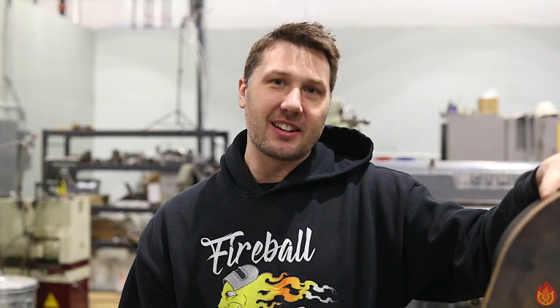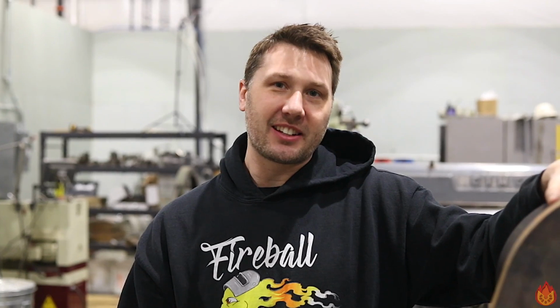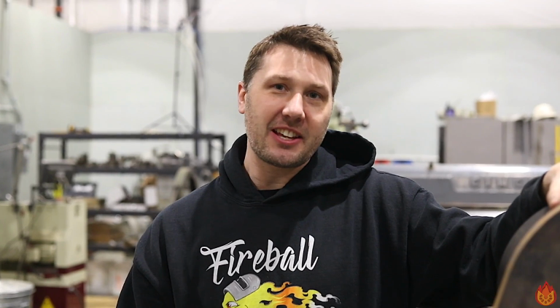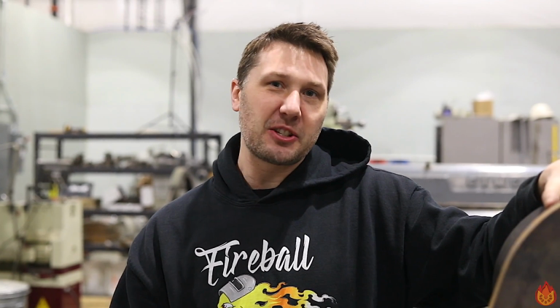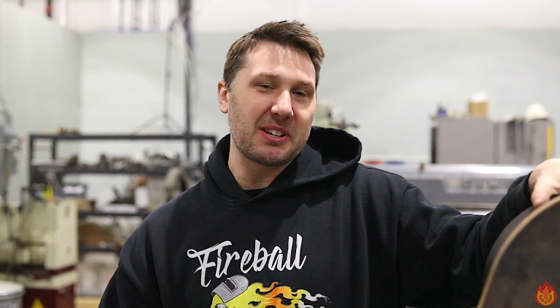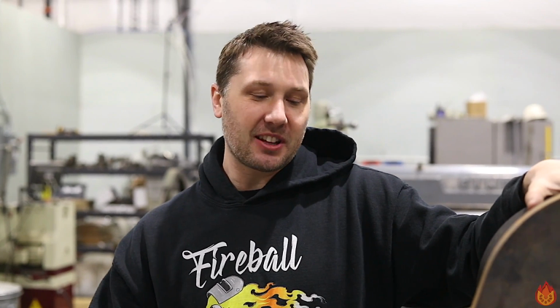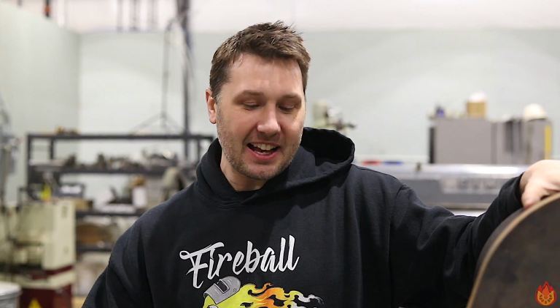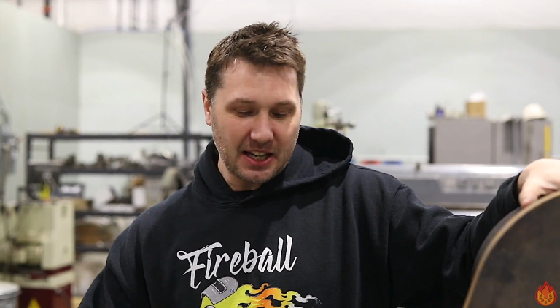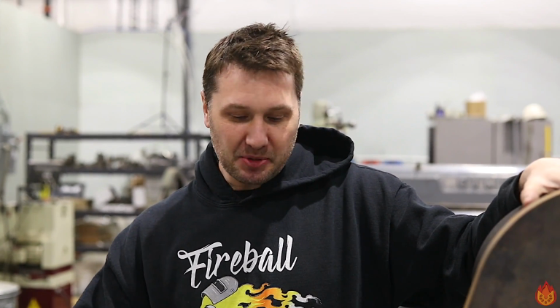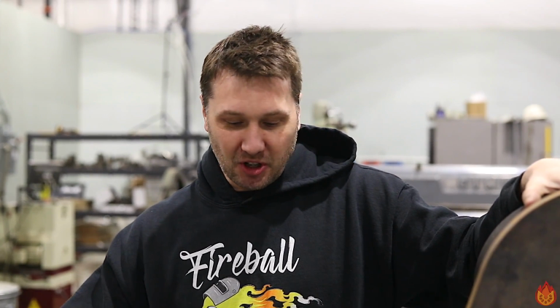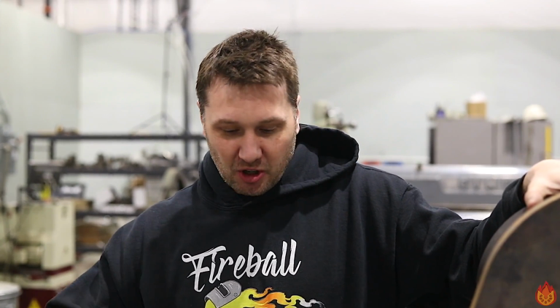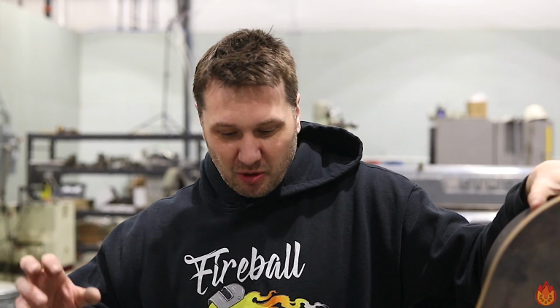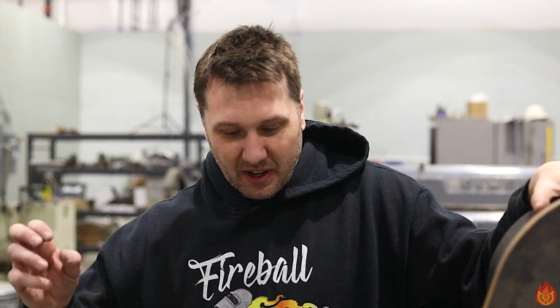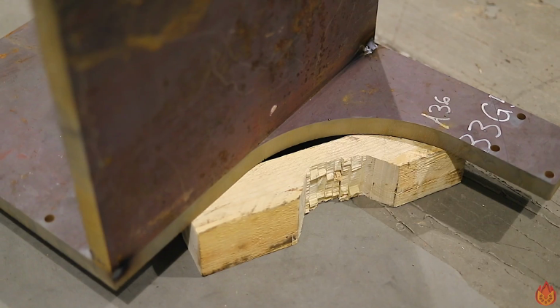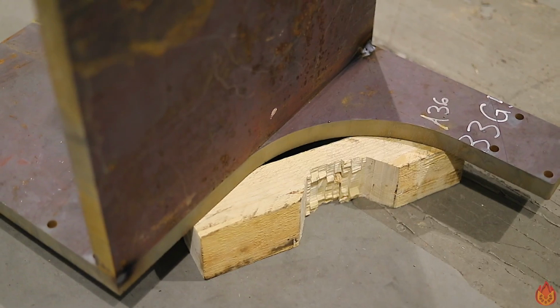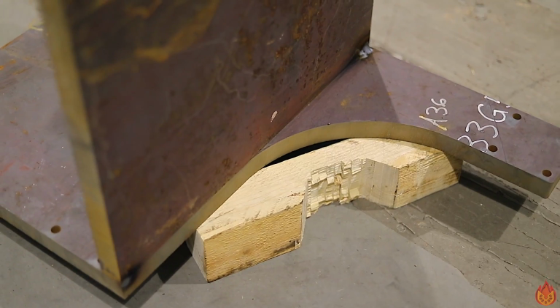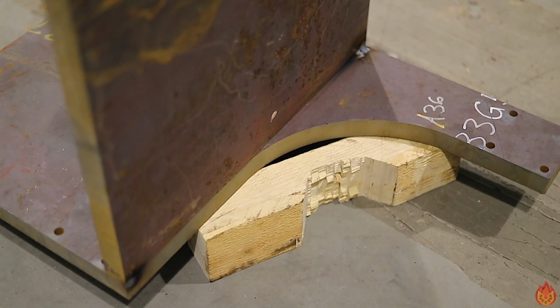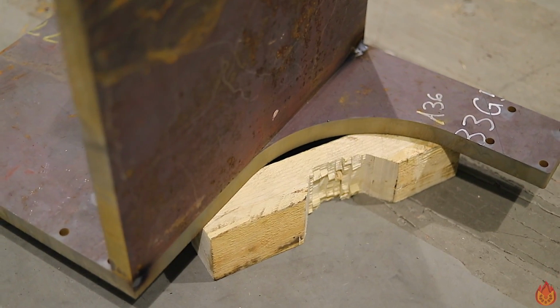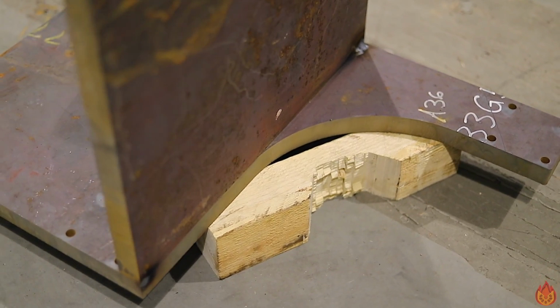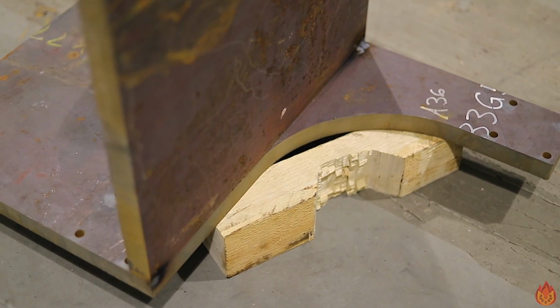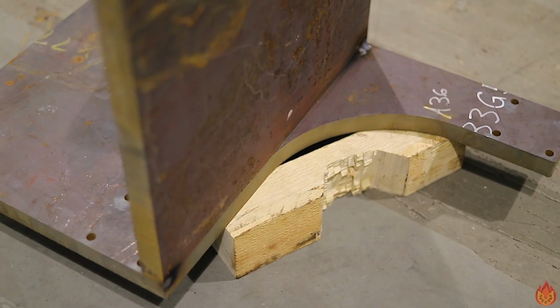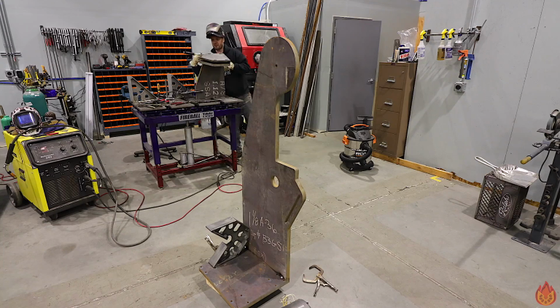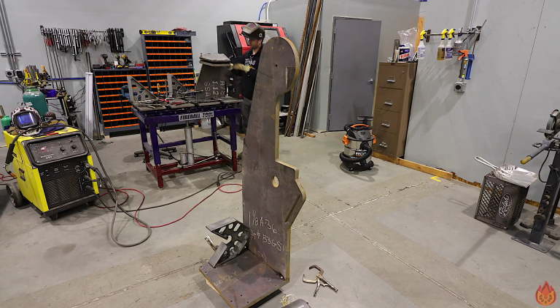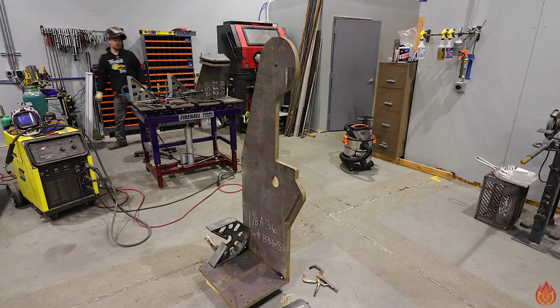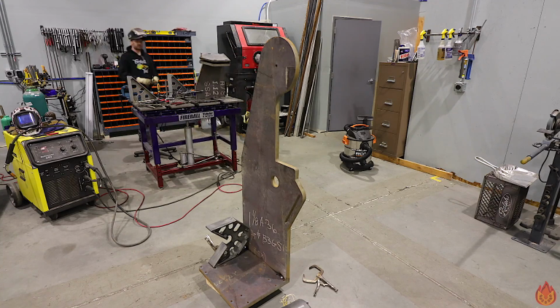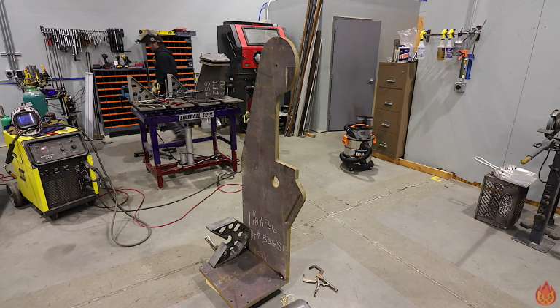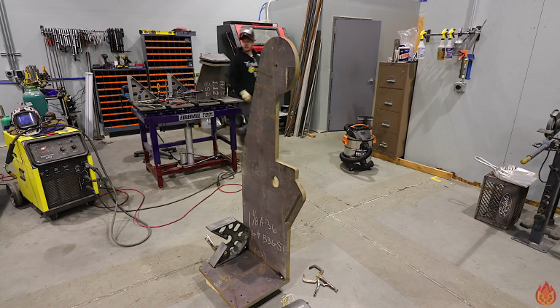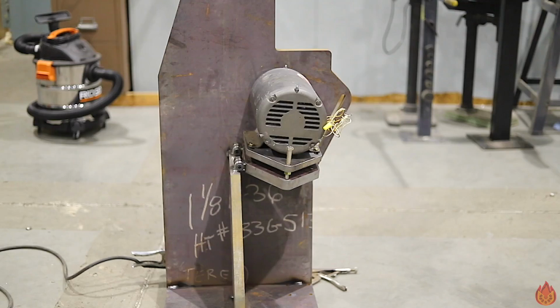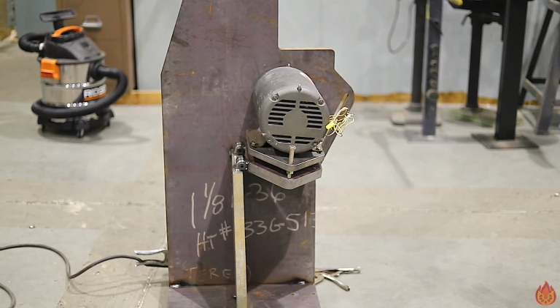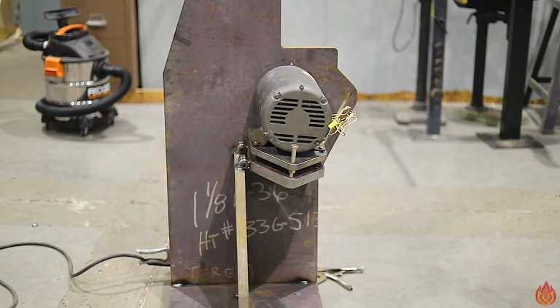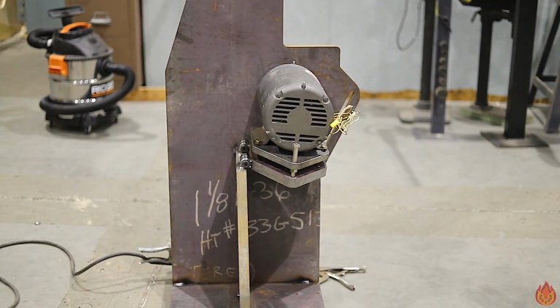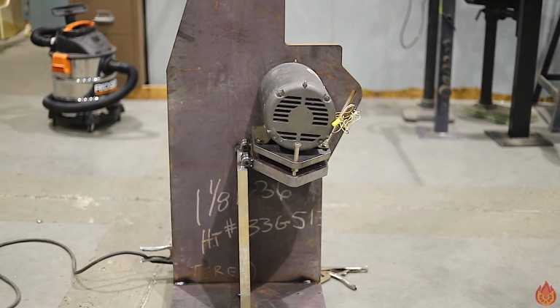In case you missed the last episode, we got the base, the frame, and the motor mount installed.